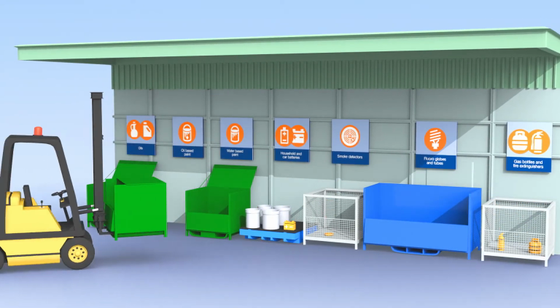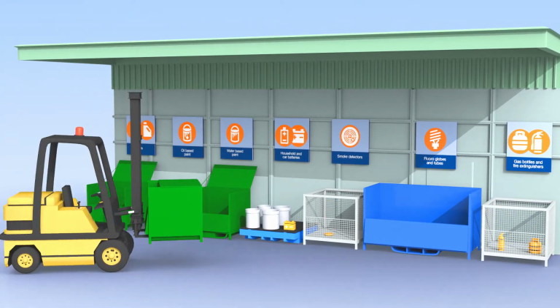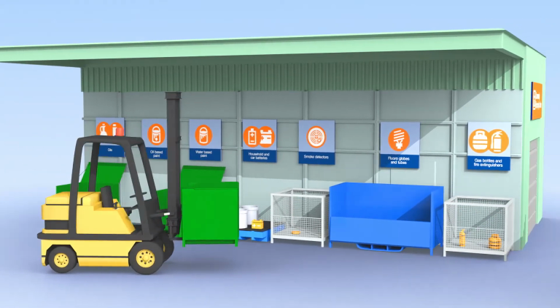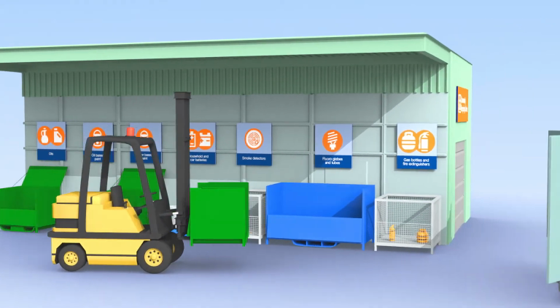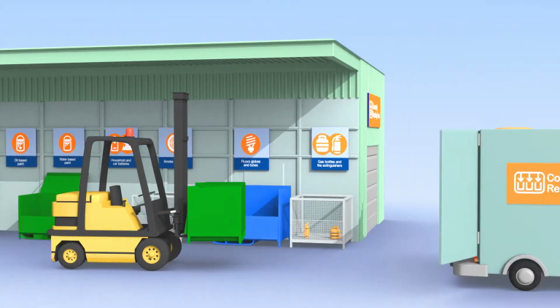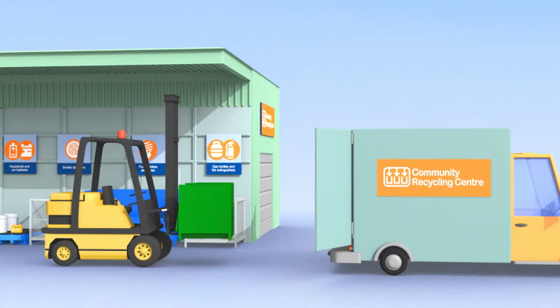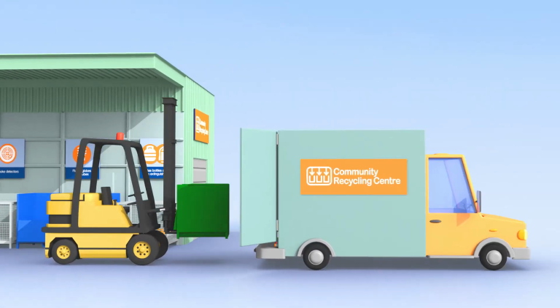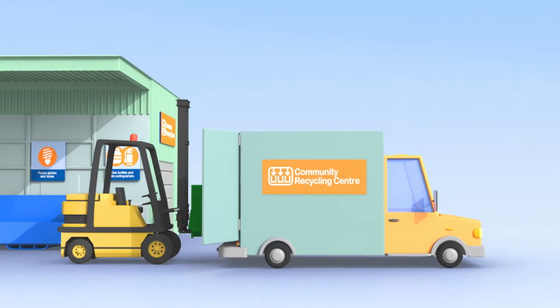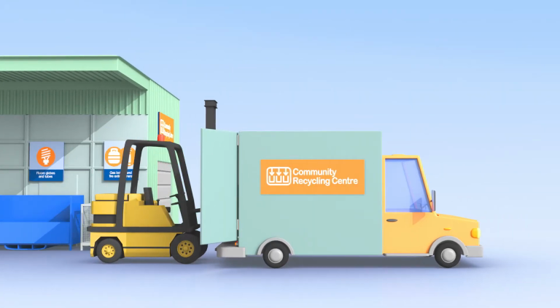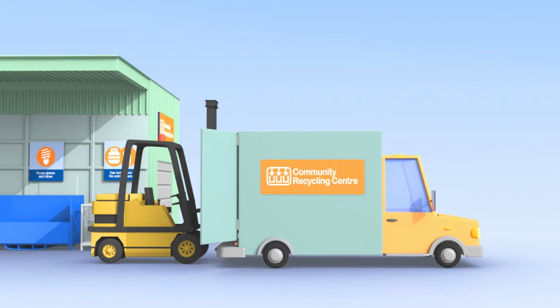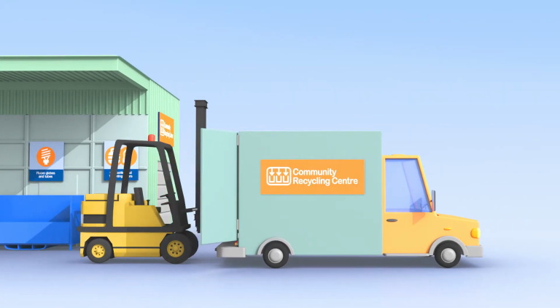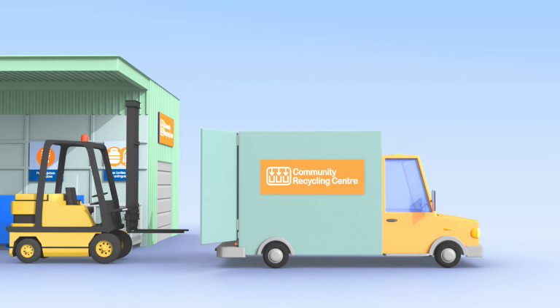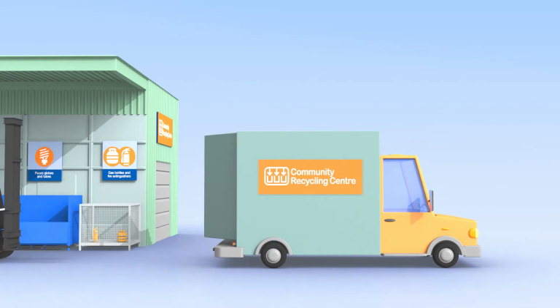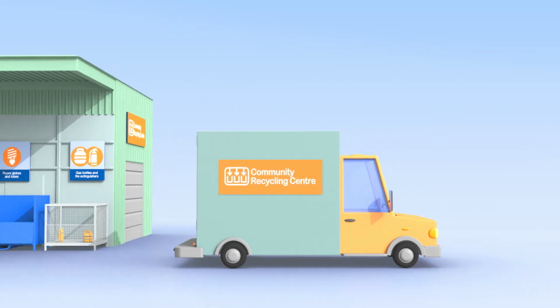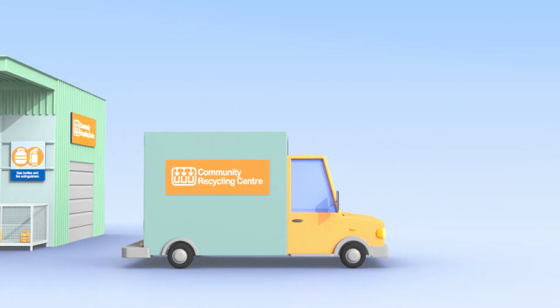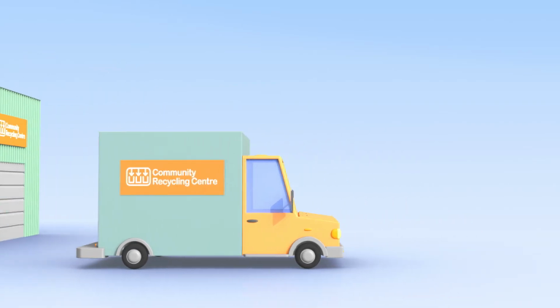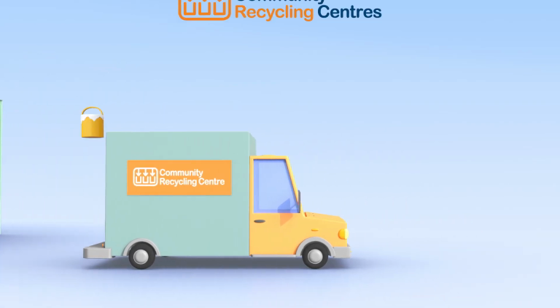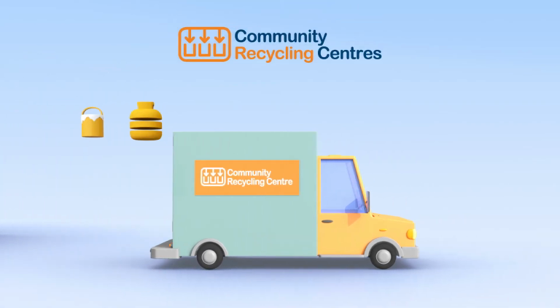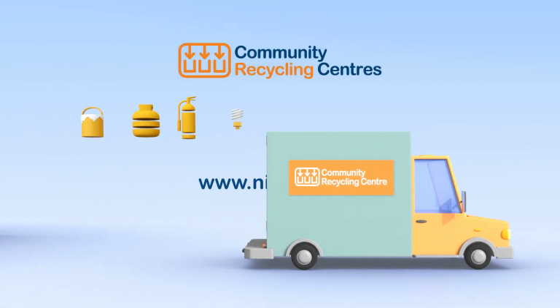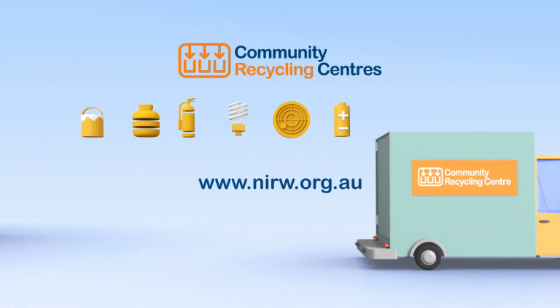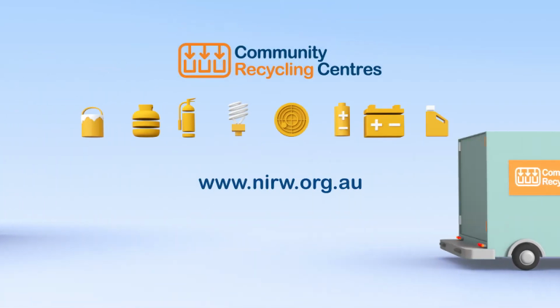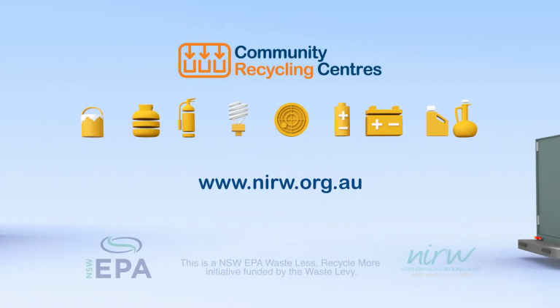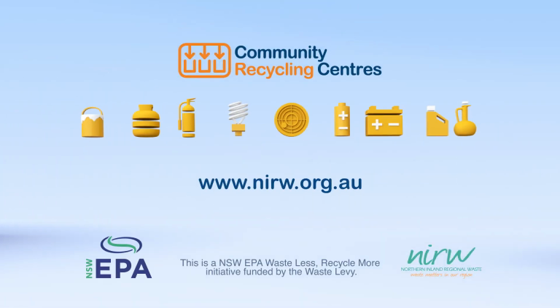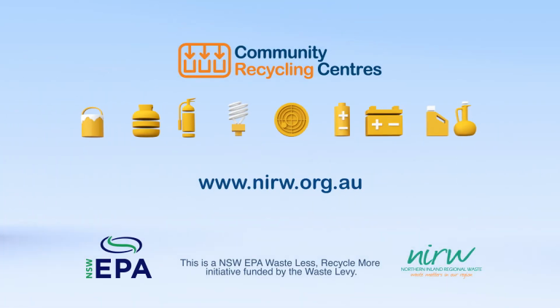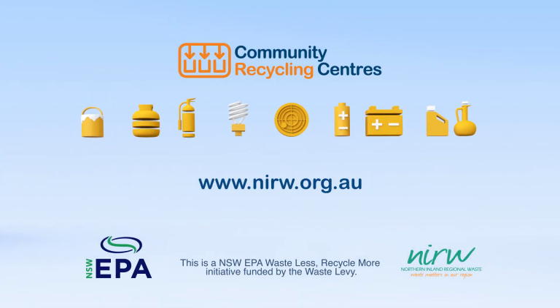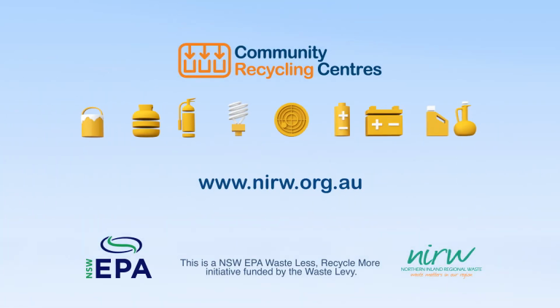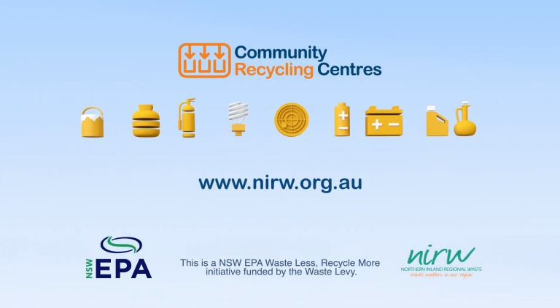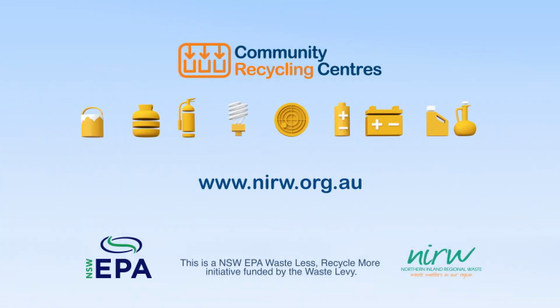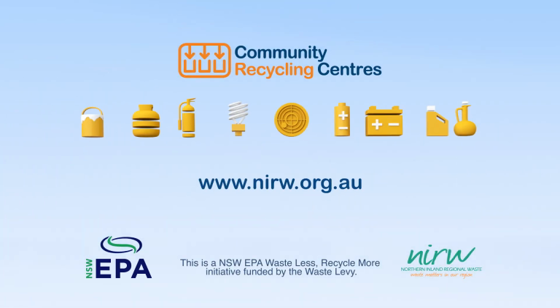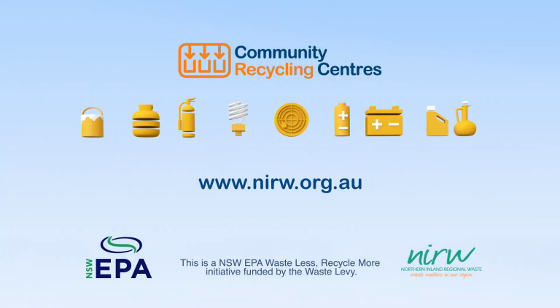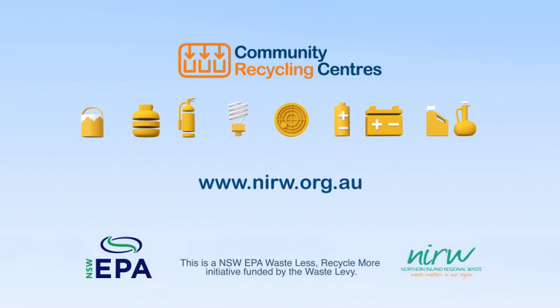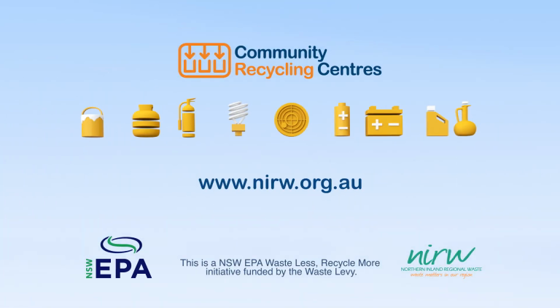To find your nearest CRC, contact your local council or visit nirw.org.au